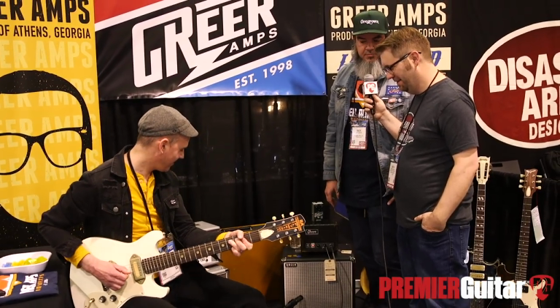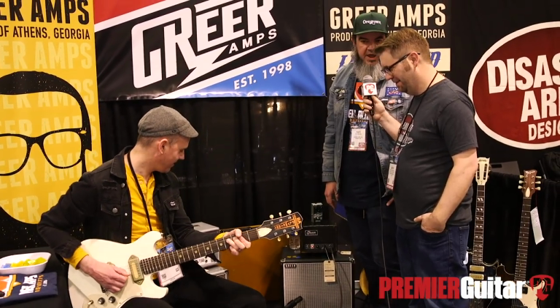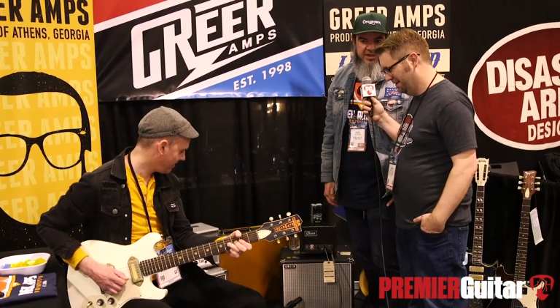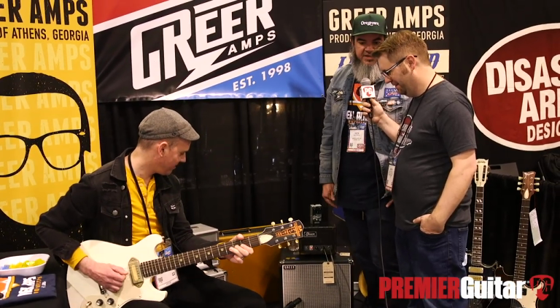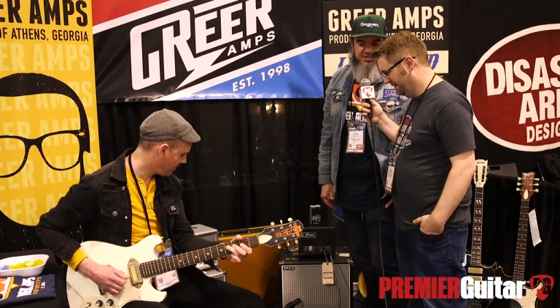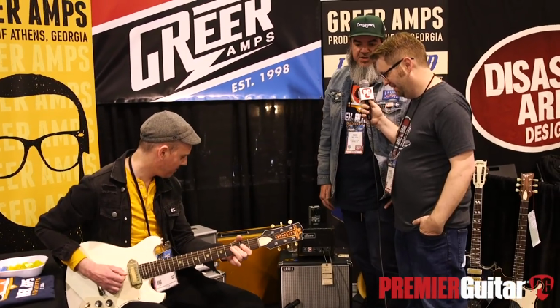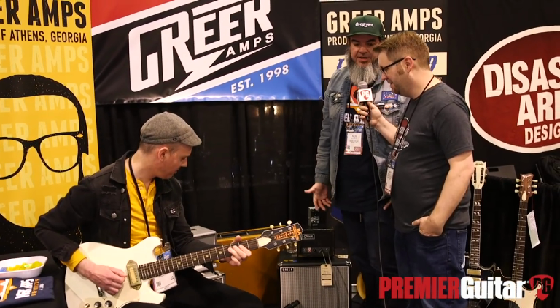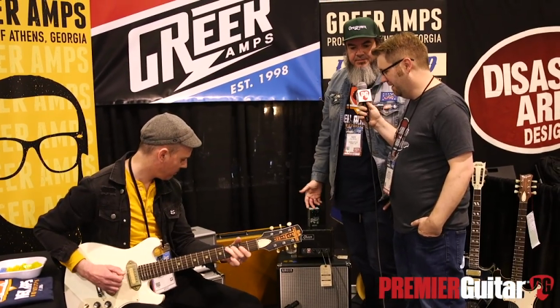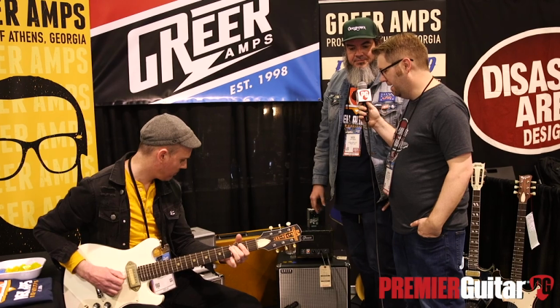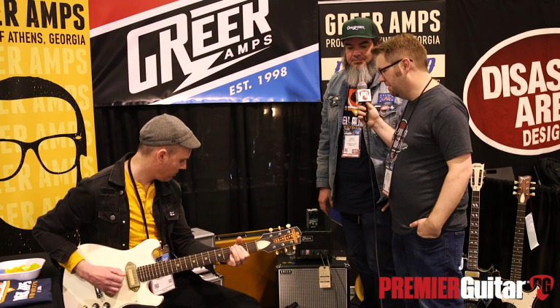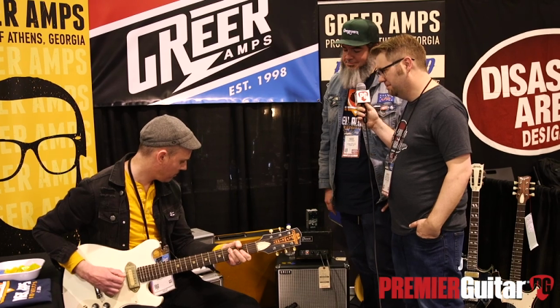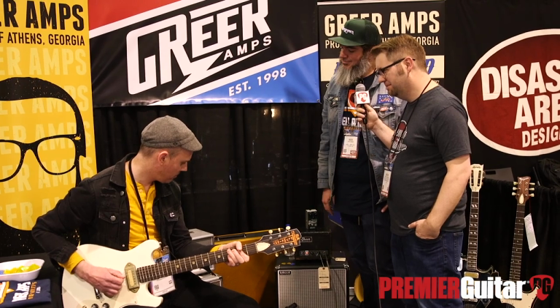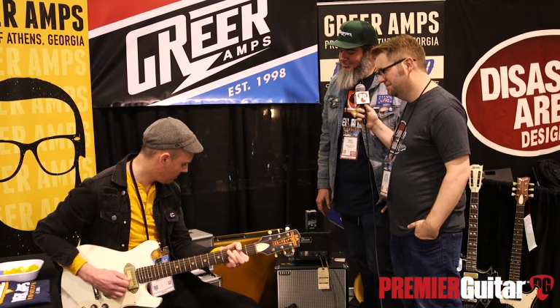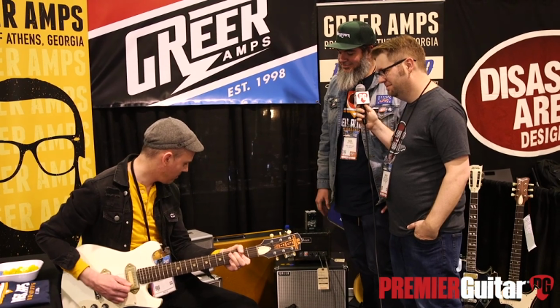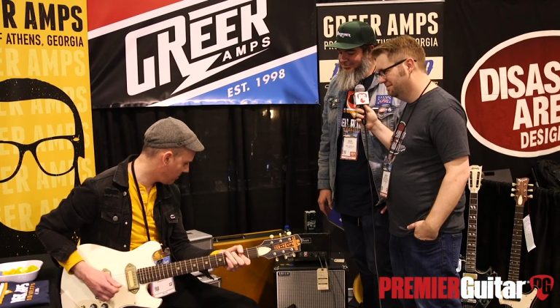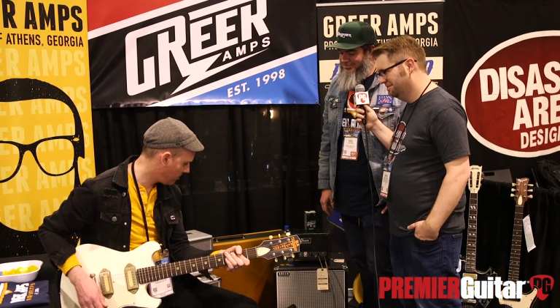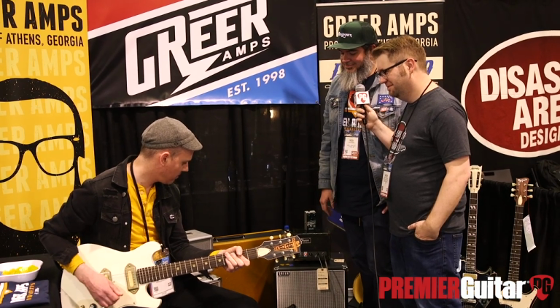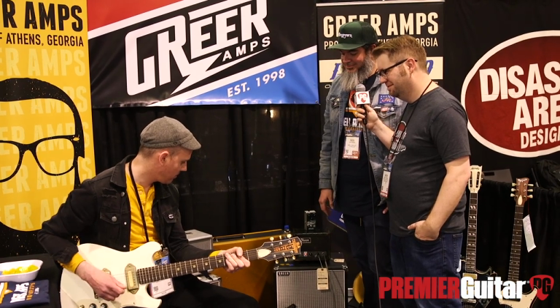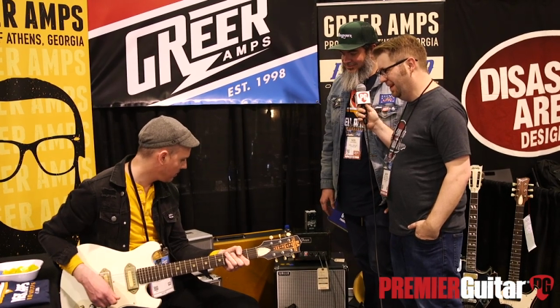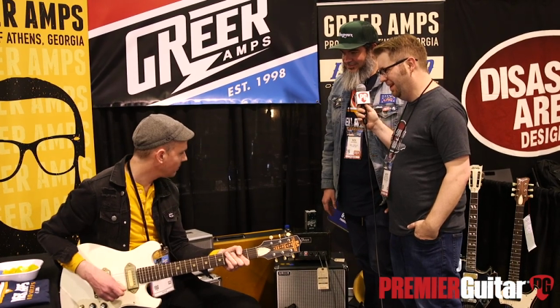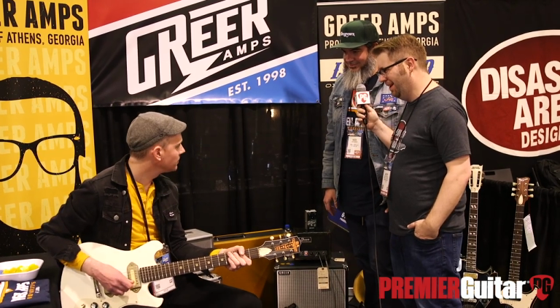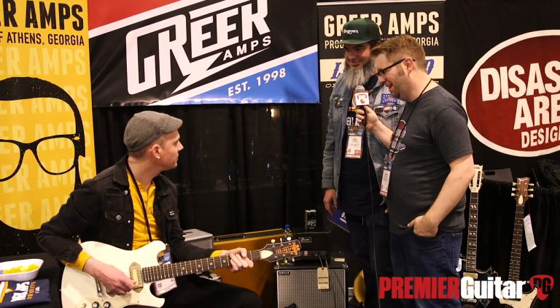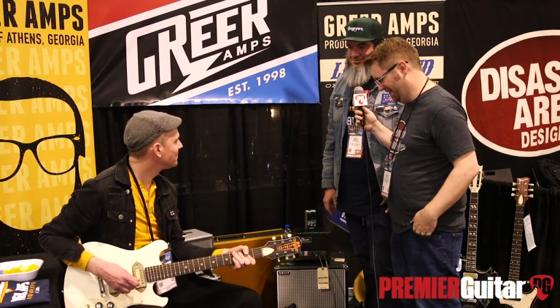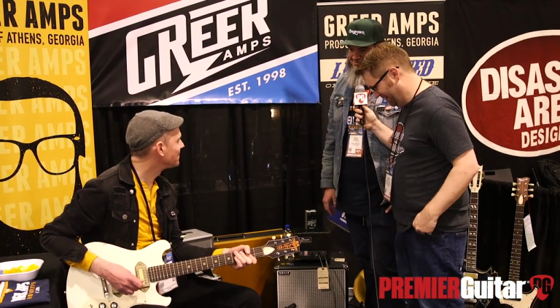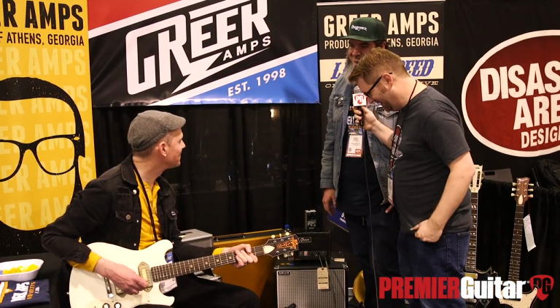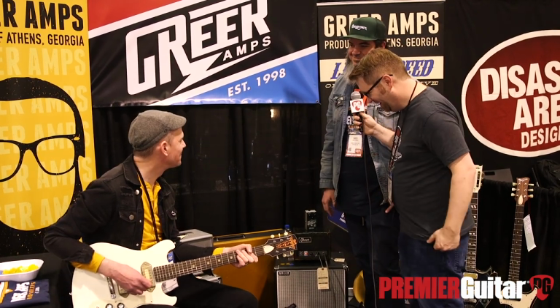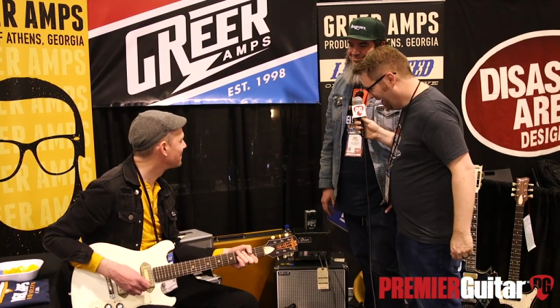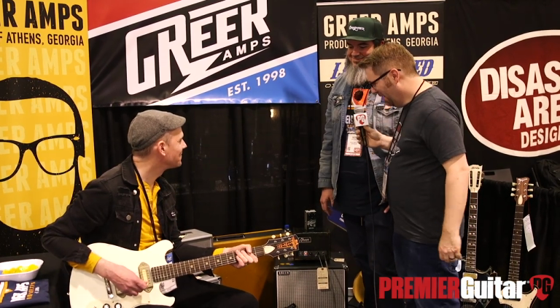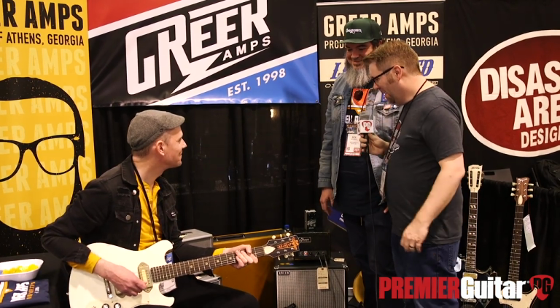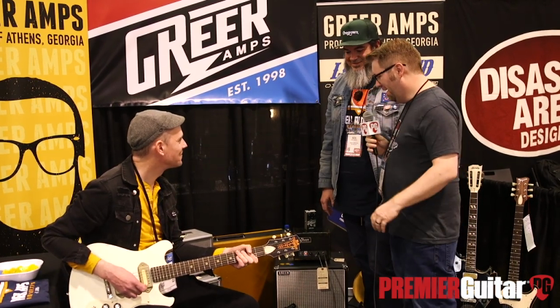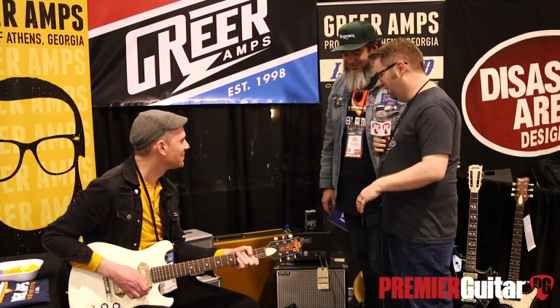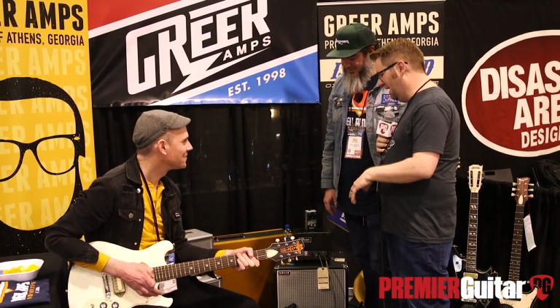And then we'll bring the gain back up. Ryan likes it dirty.